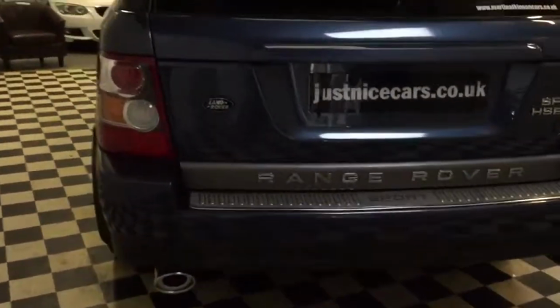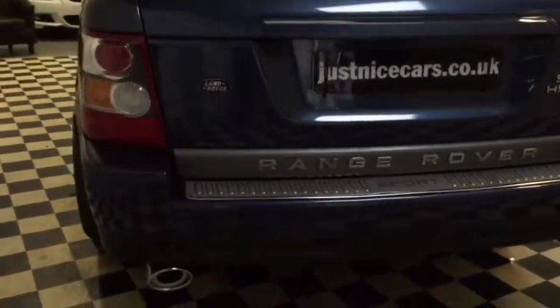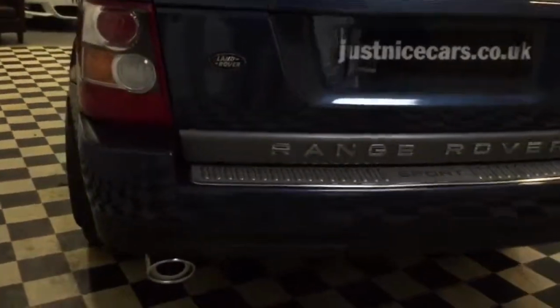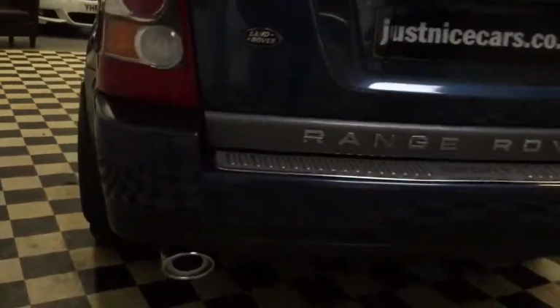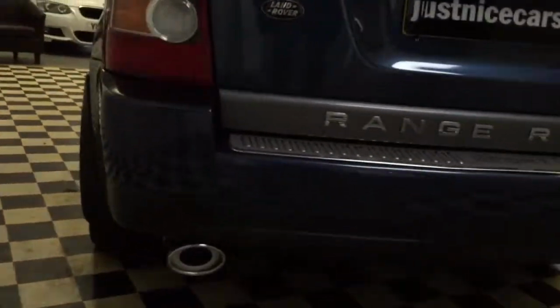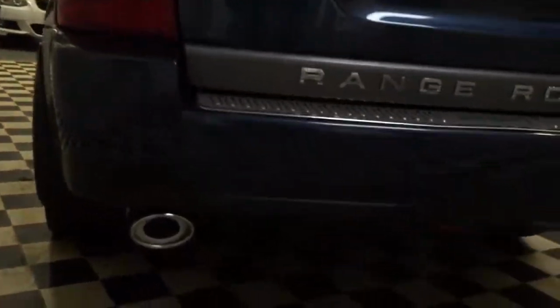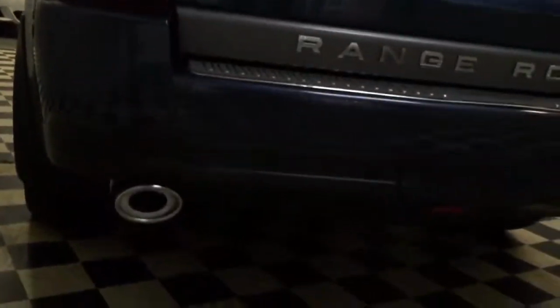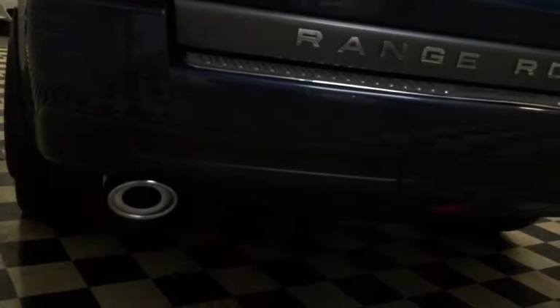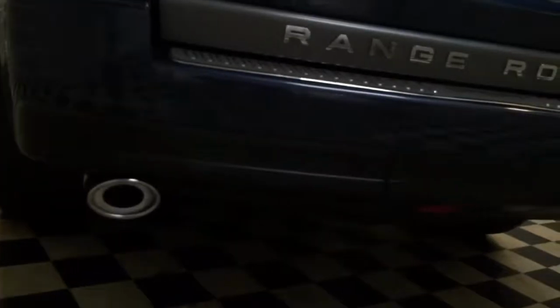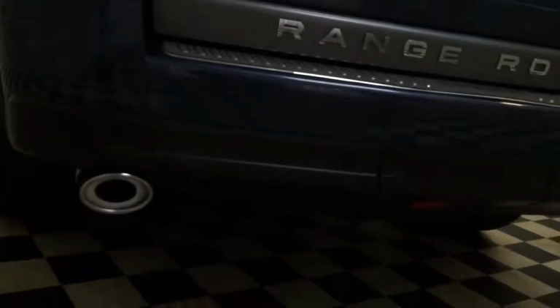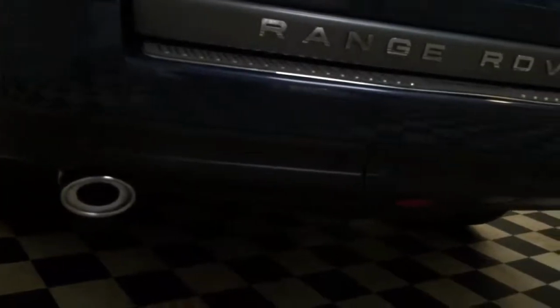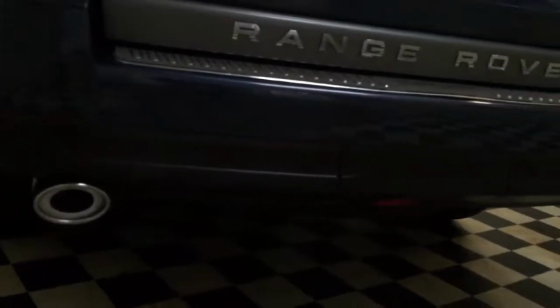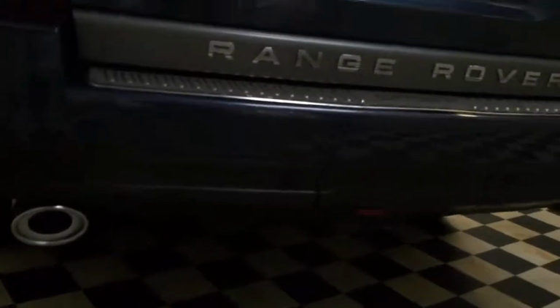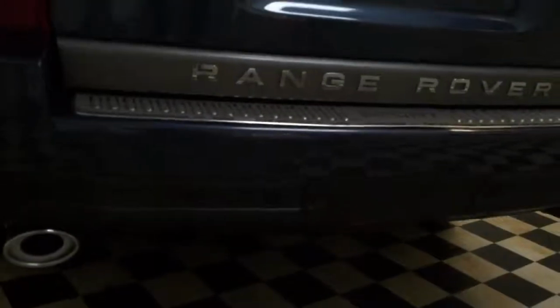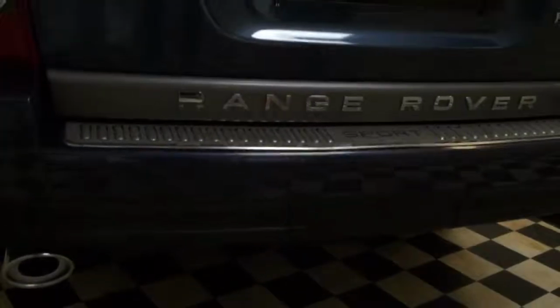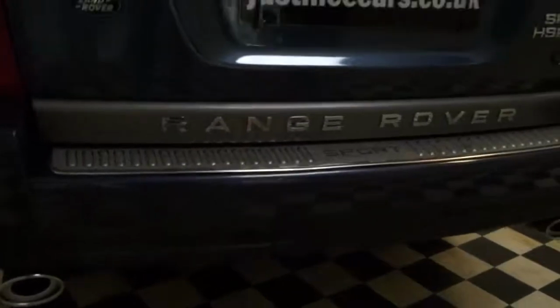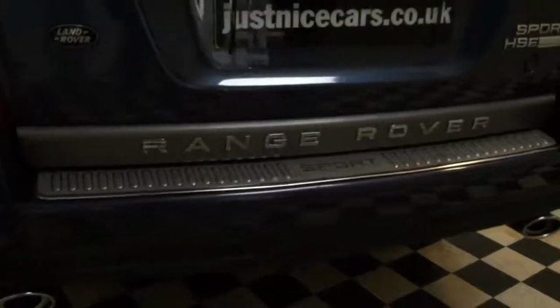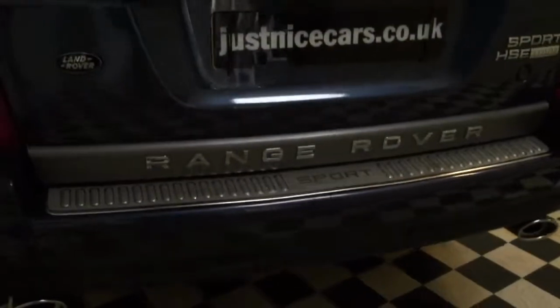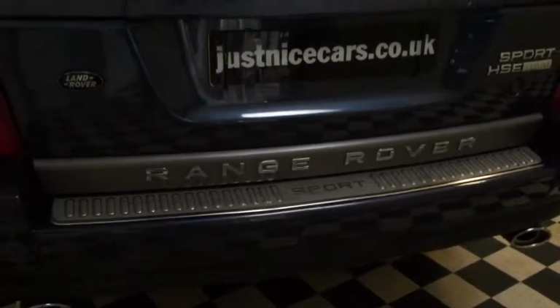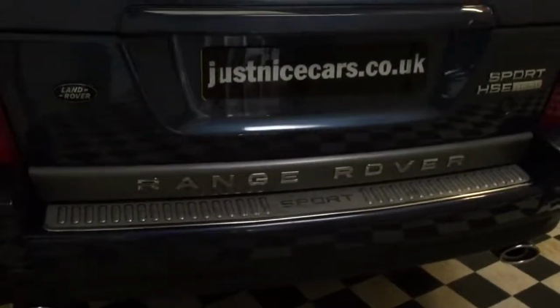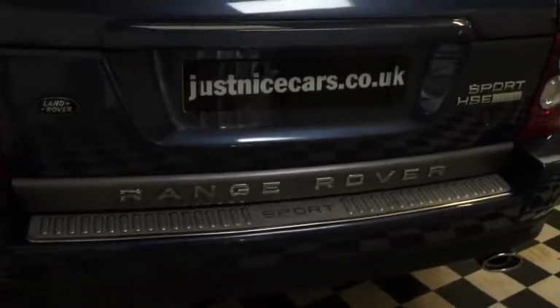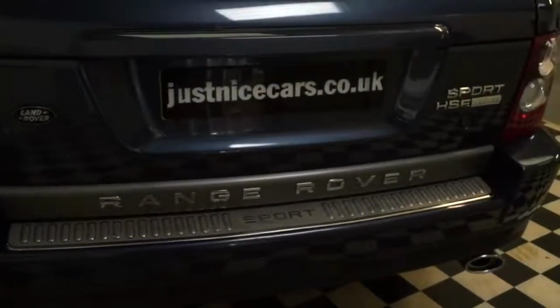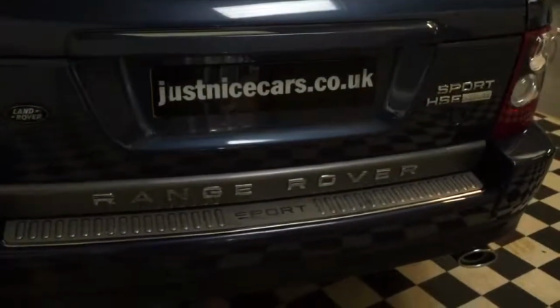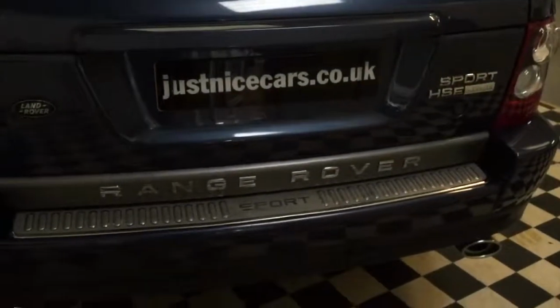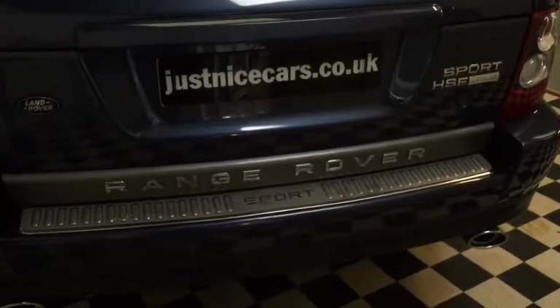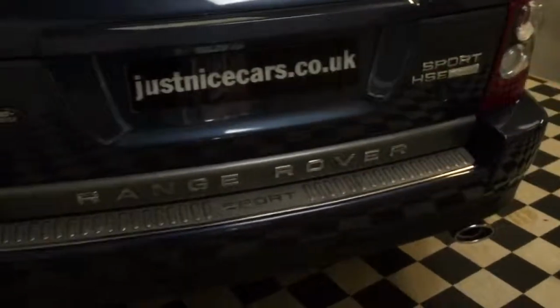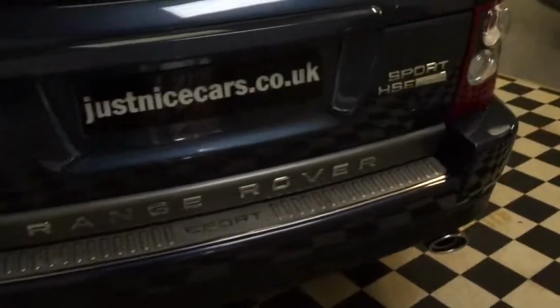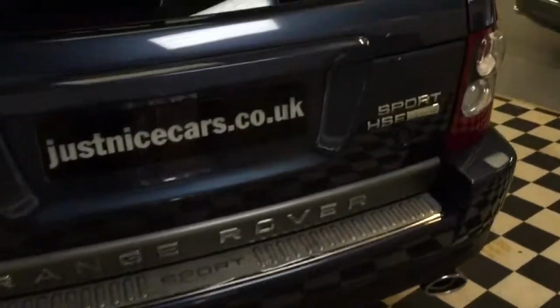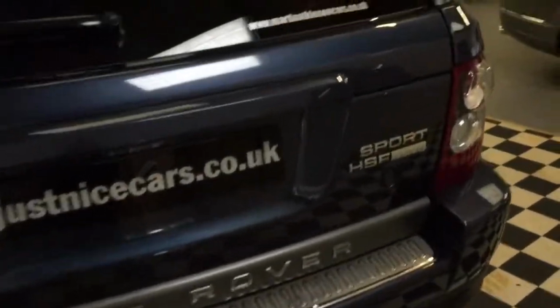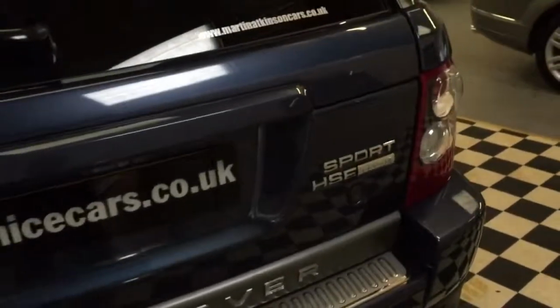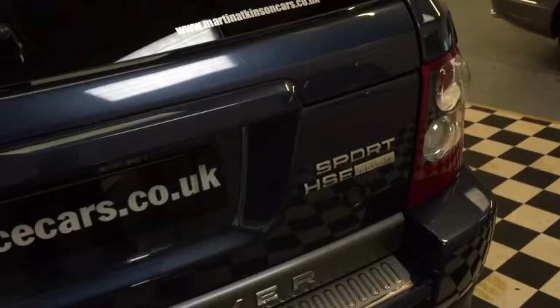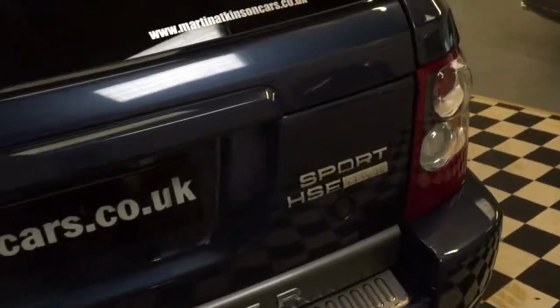It's got the chrome exhaust ends on, bumper plate, chrome badges.